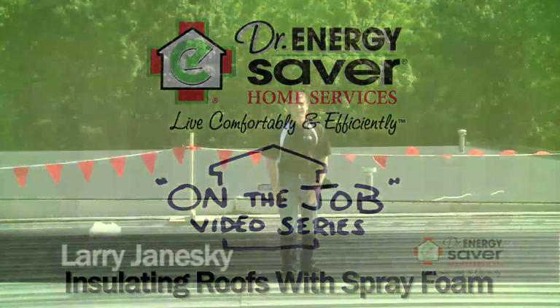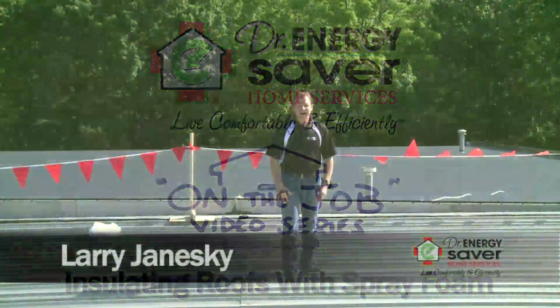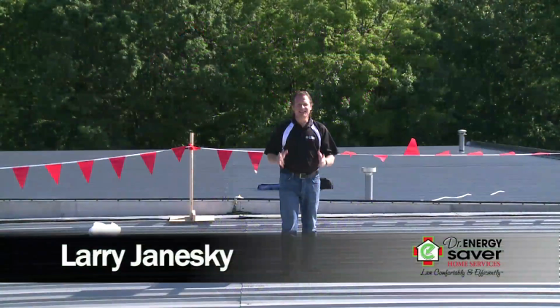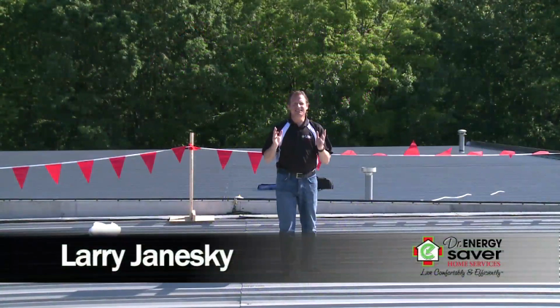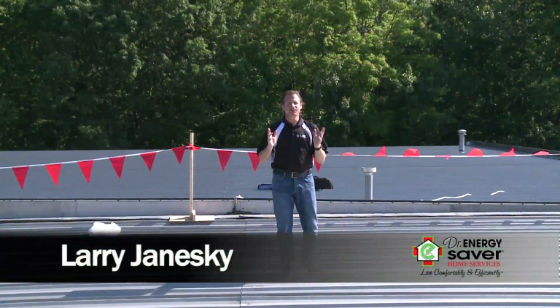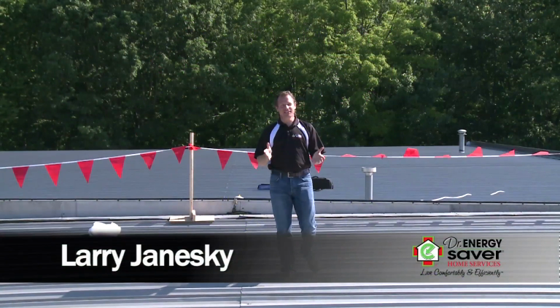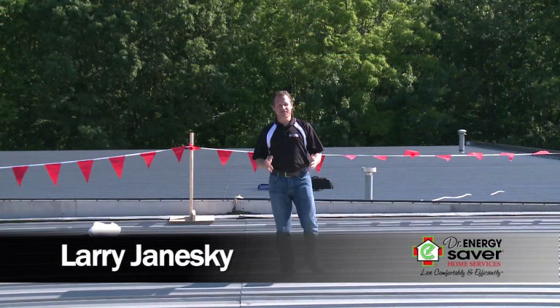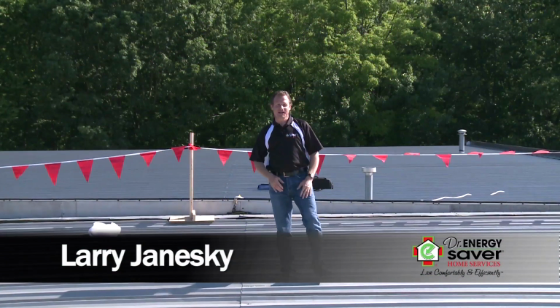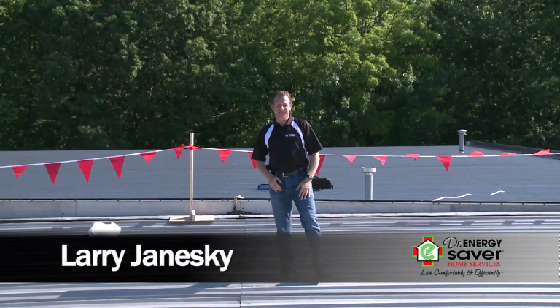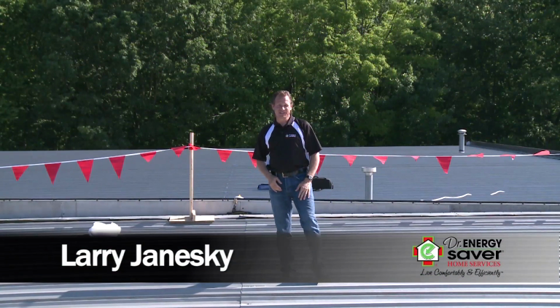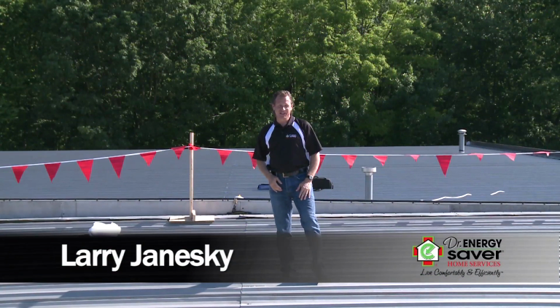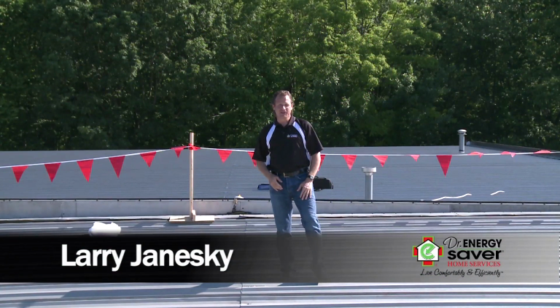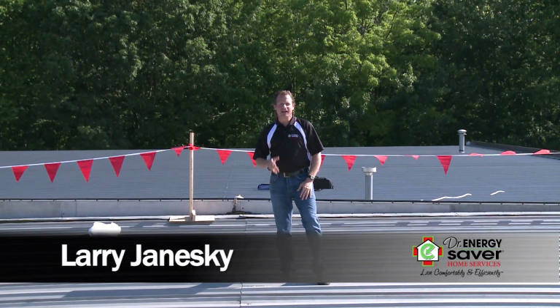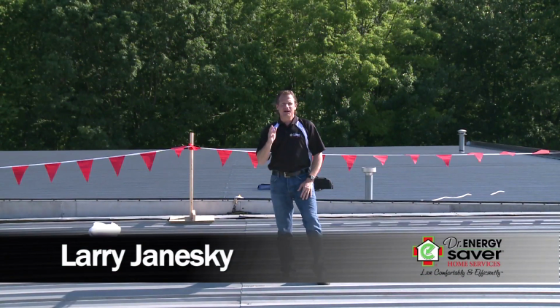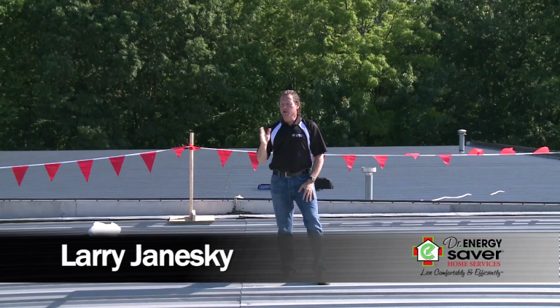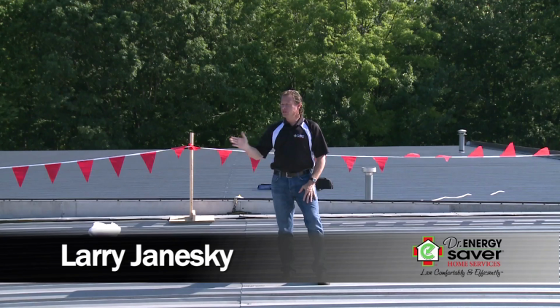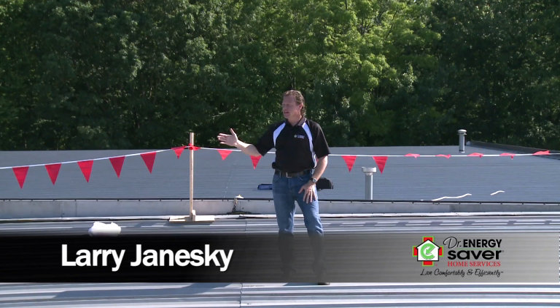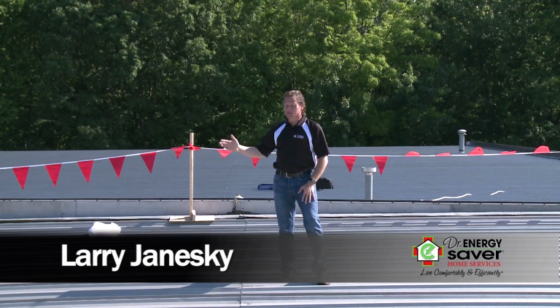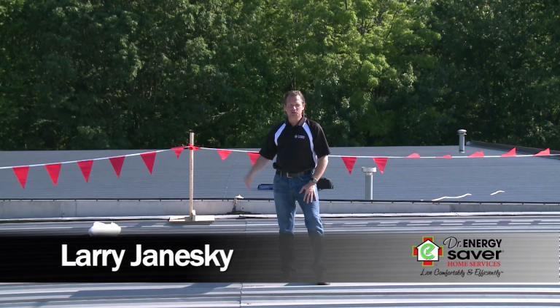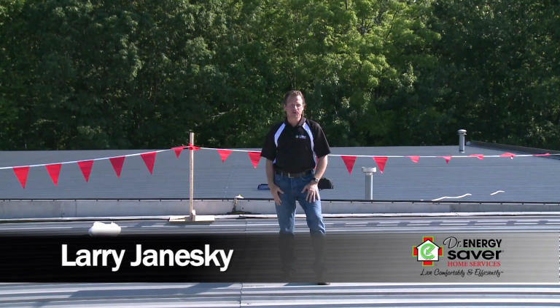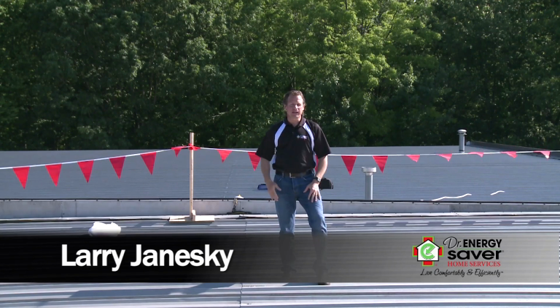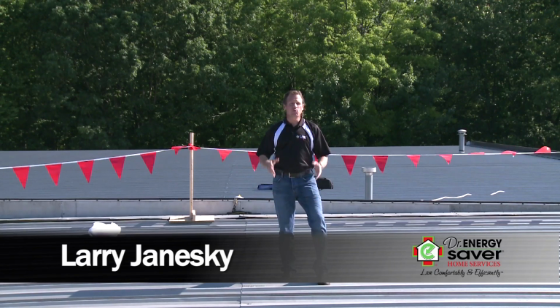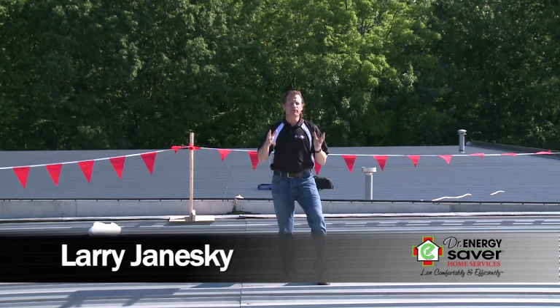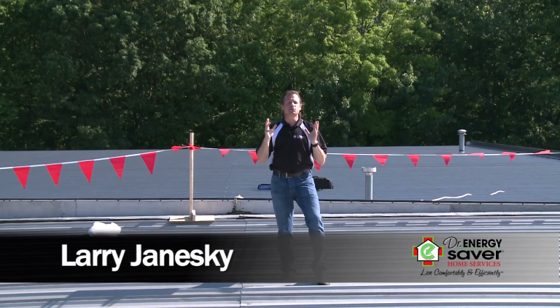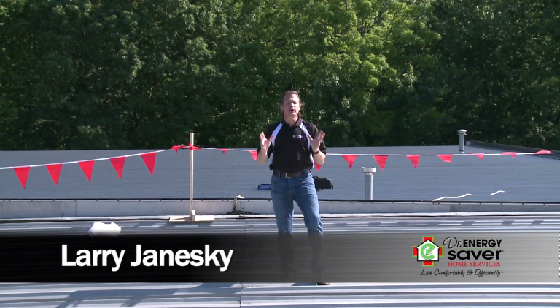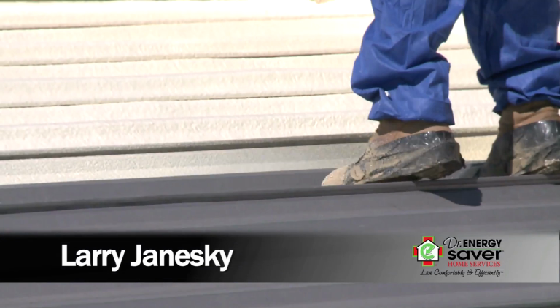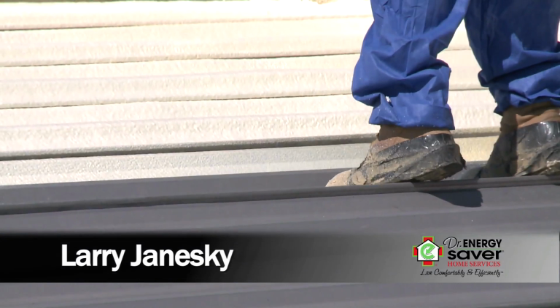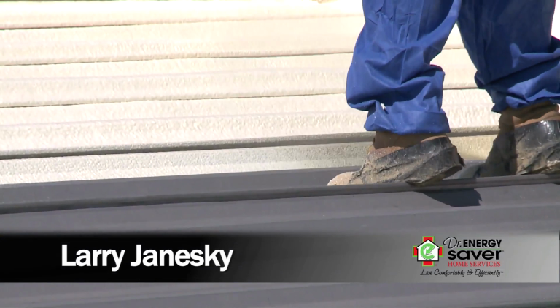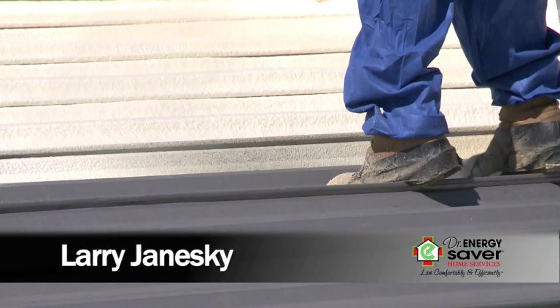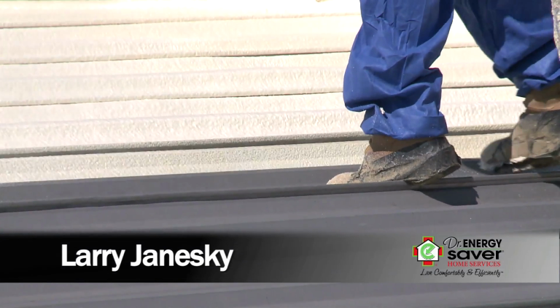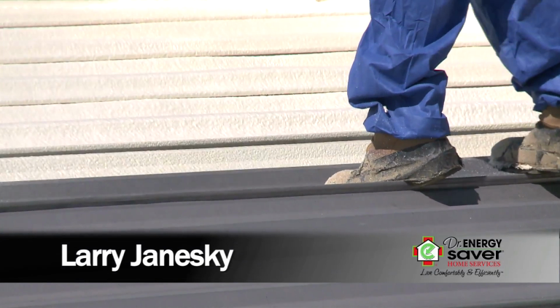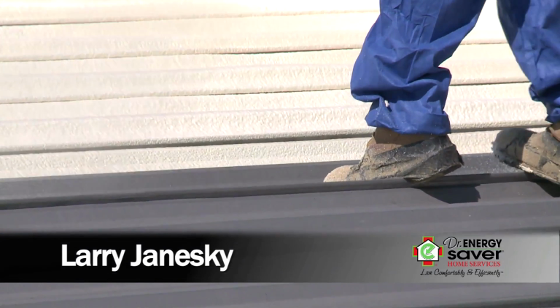Hi, this is Larry Janeske from Dr. Energy Saver. We're here today at a commercial building and we're going to be spraying foam roofing on the roof.